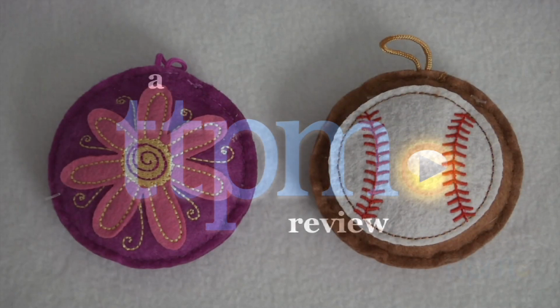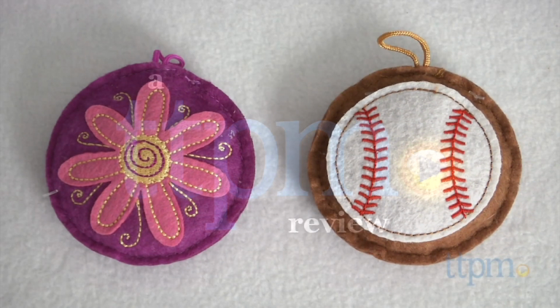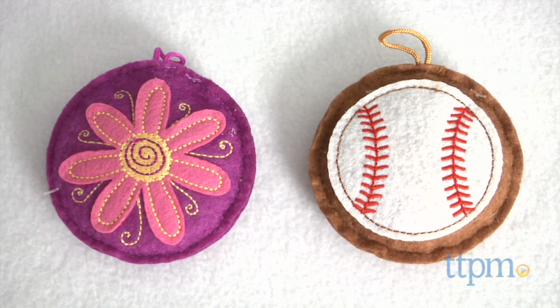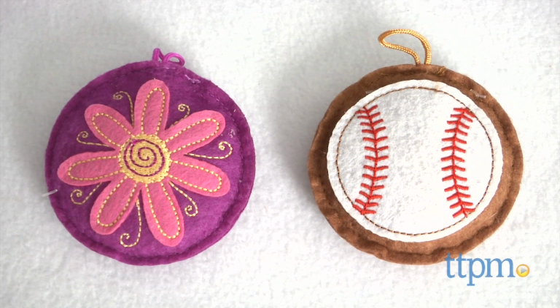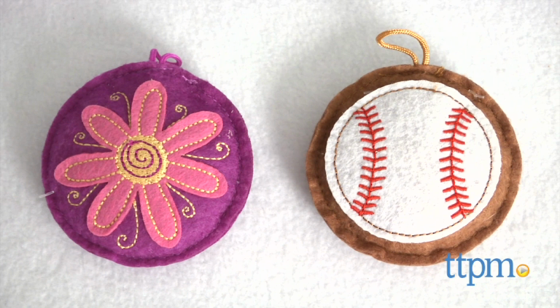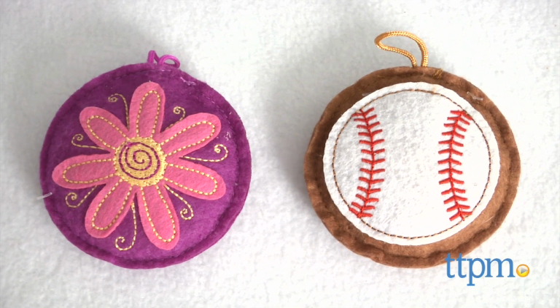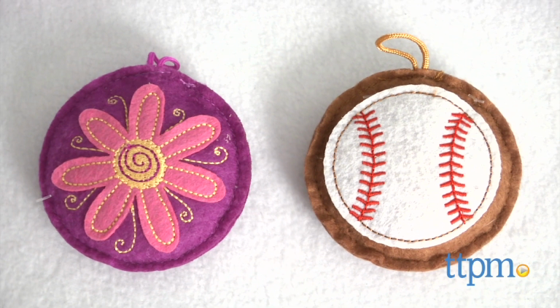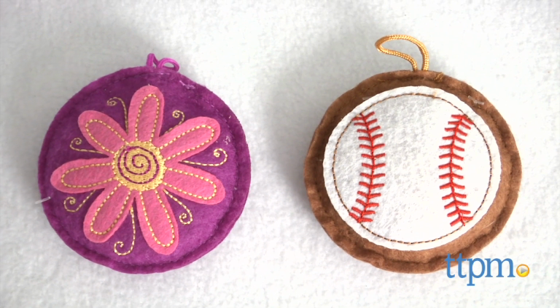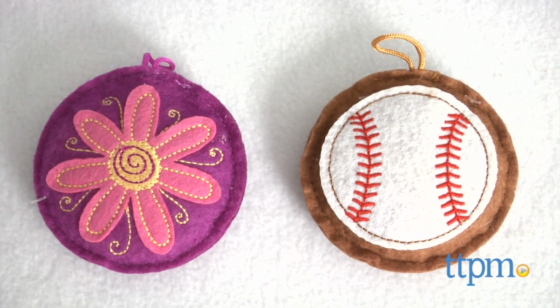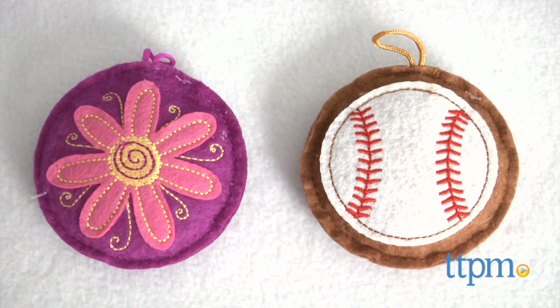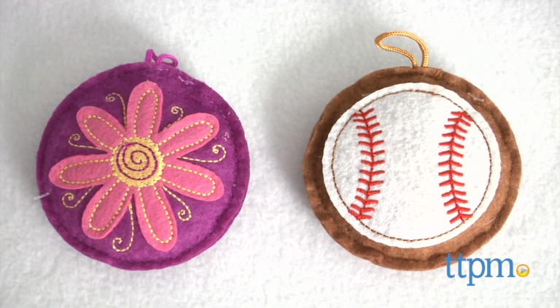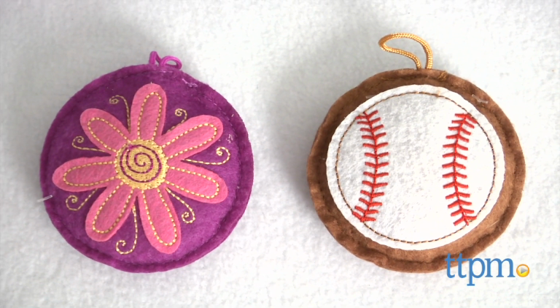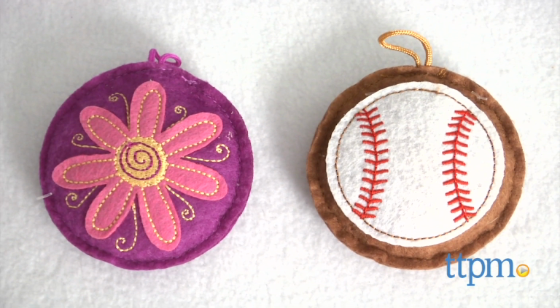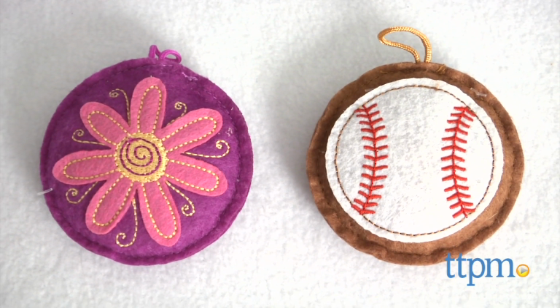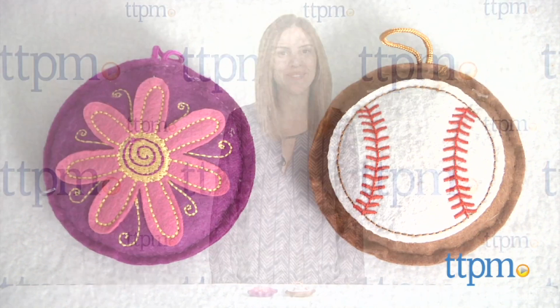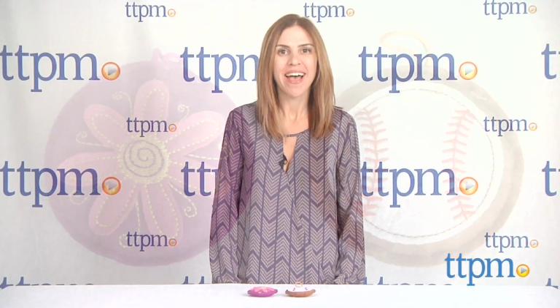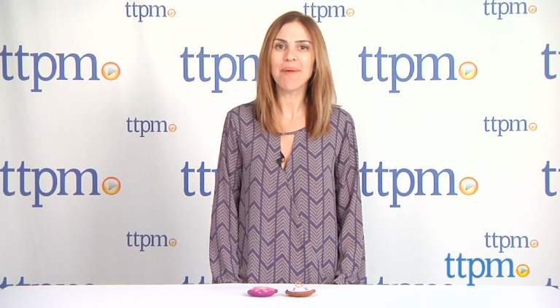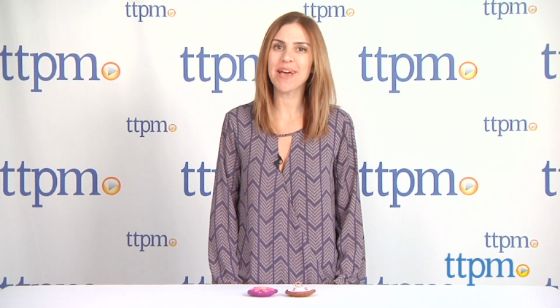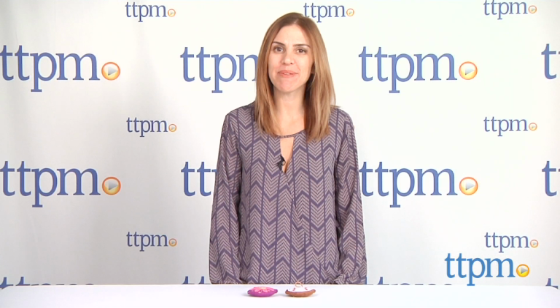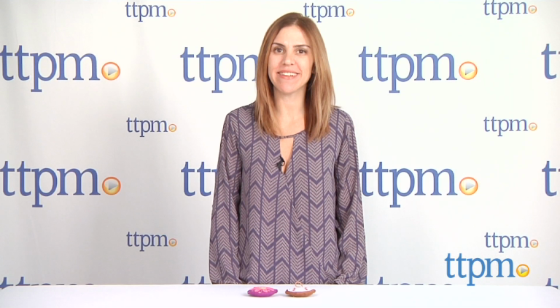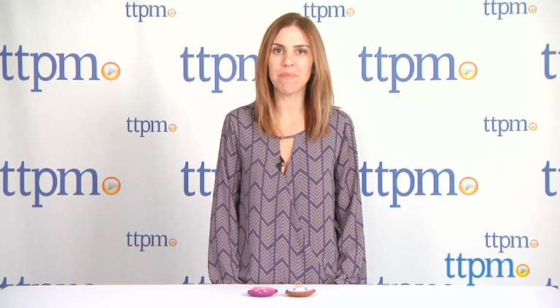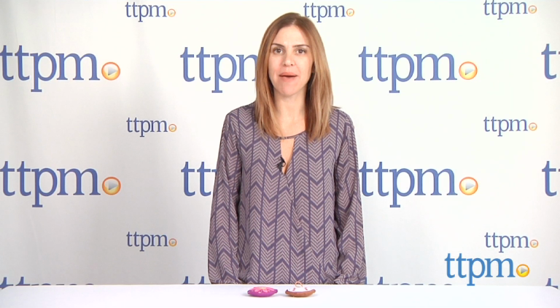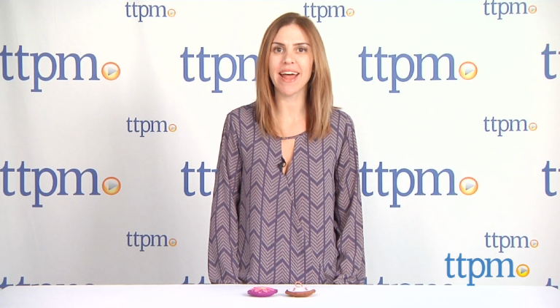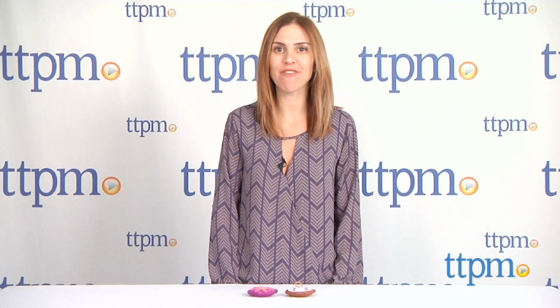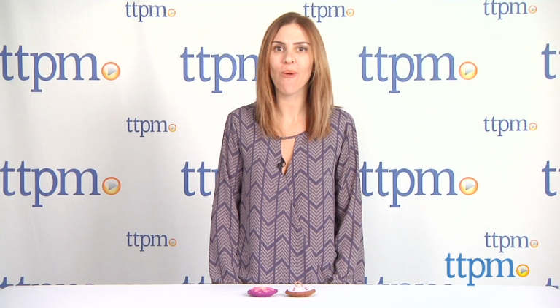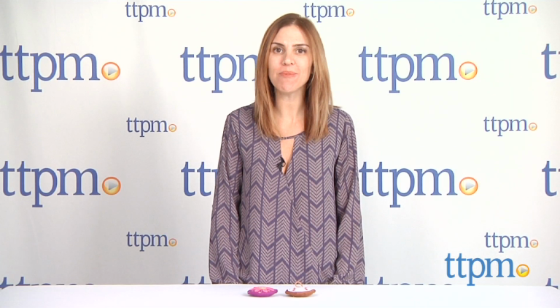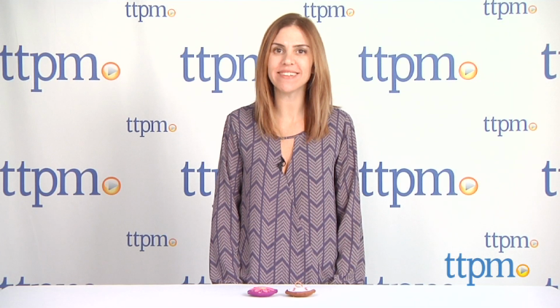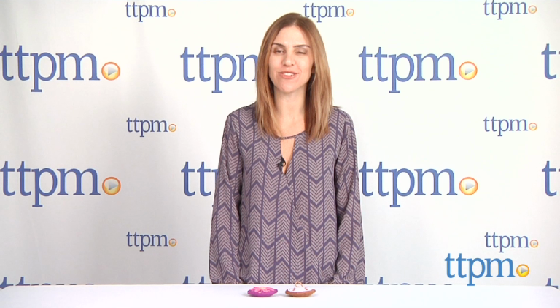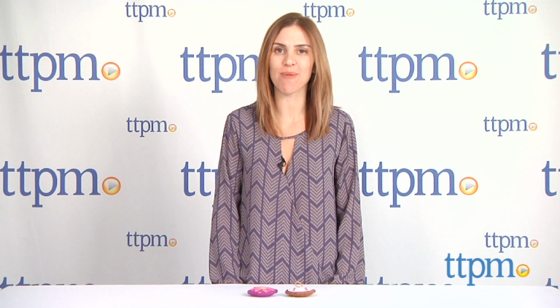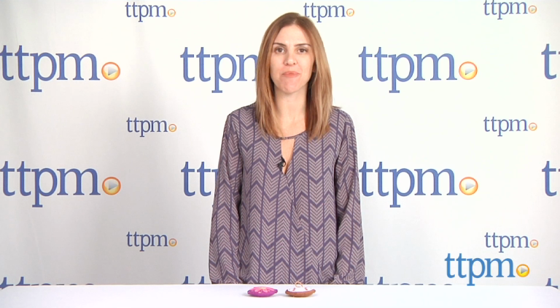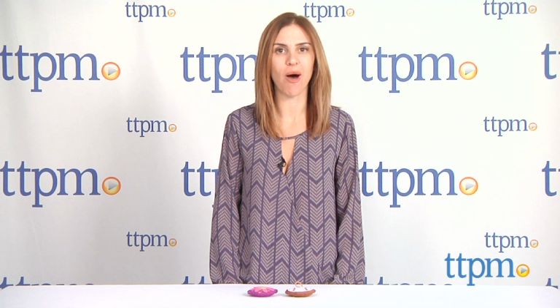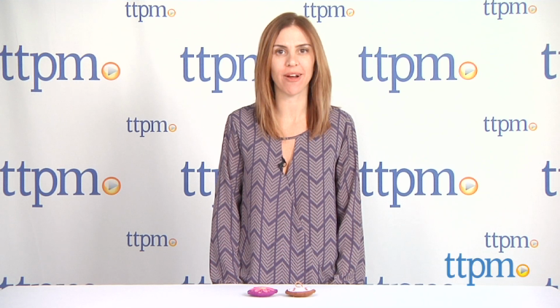Give your loved one a message they can listen to wherever they go. I'm Tammy with TTPM and I have recordable sound charms from Hallmark.